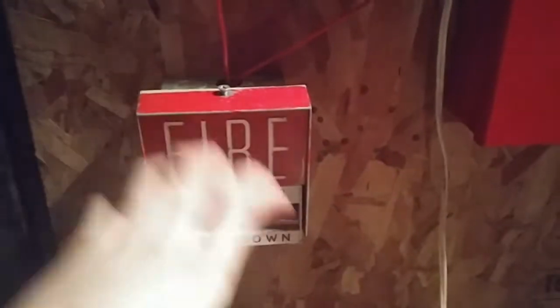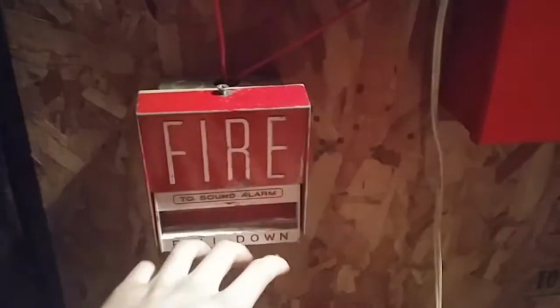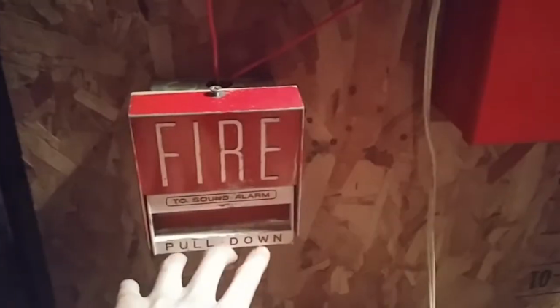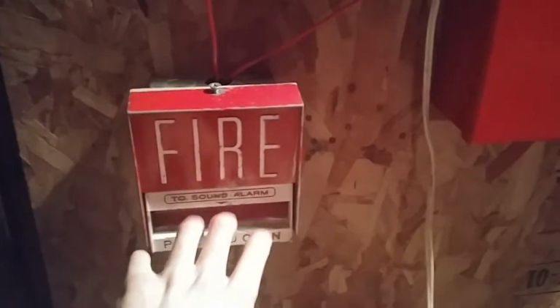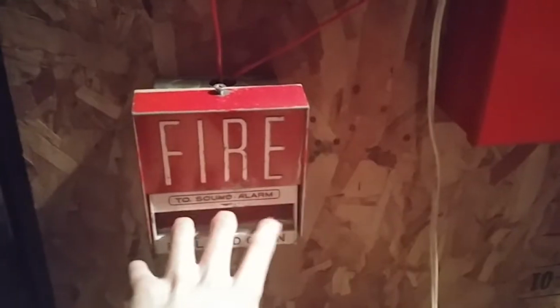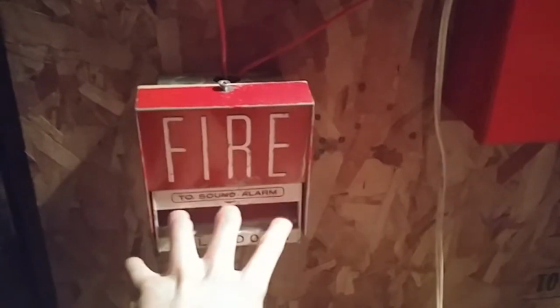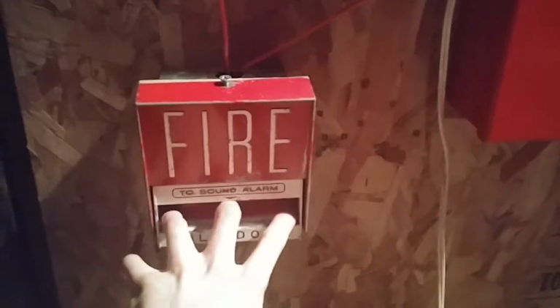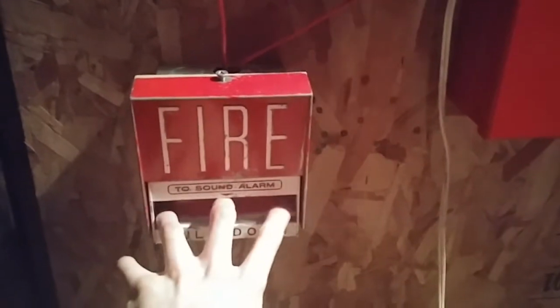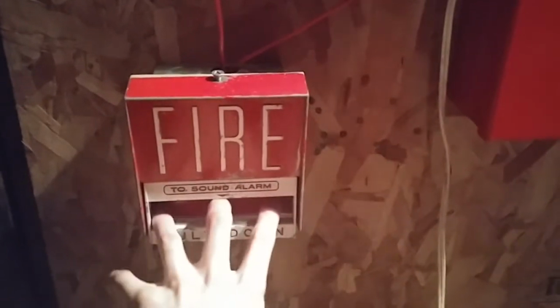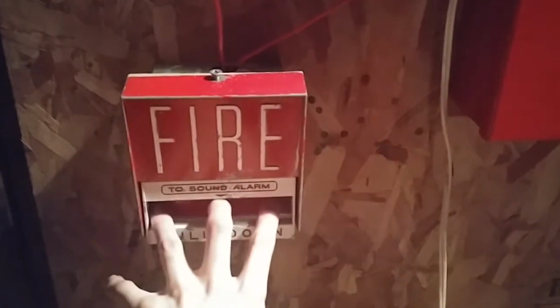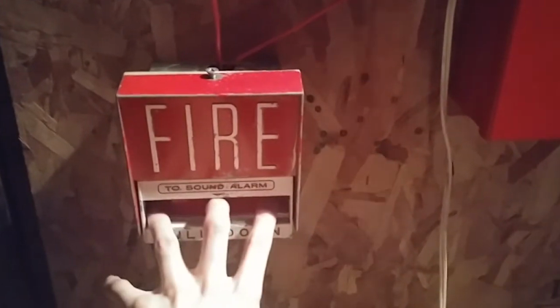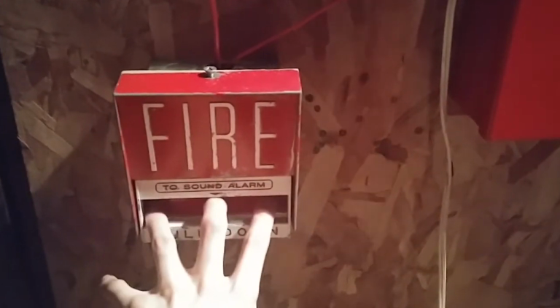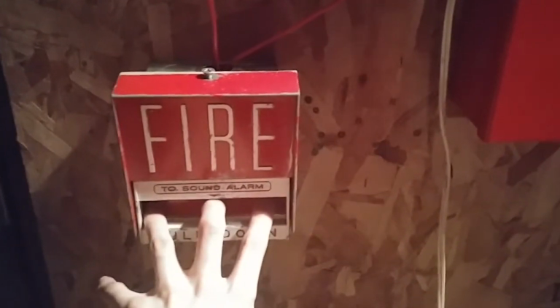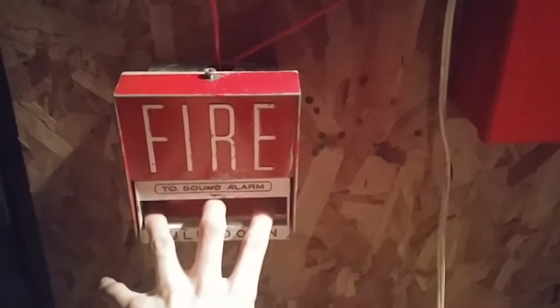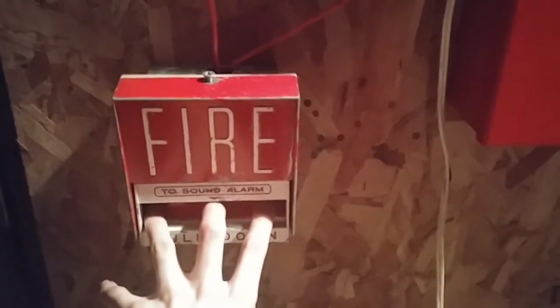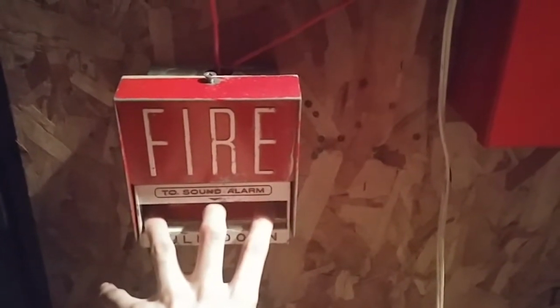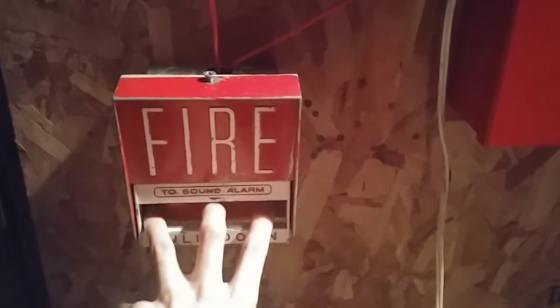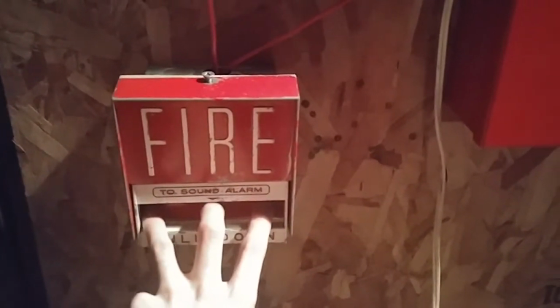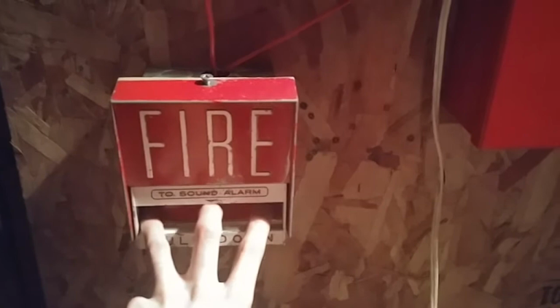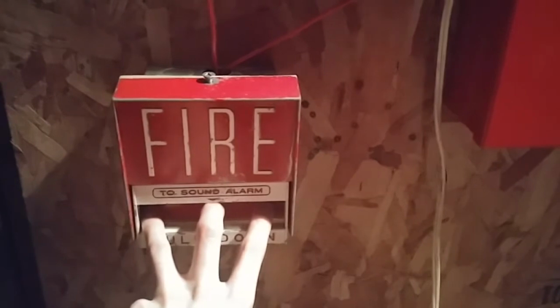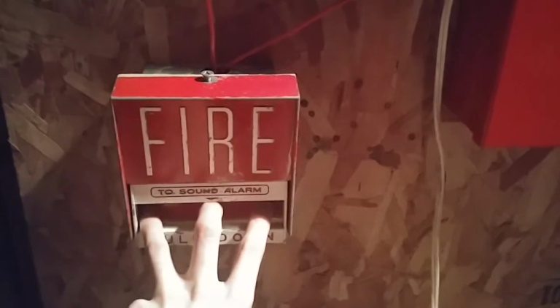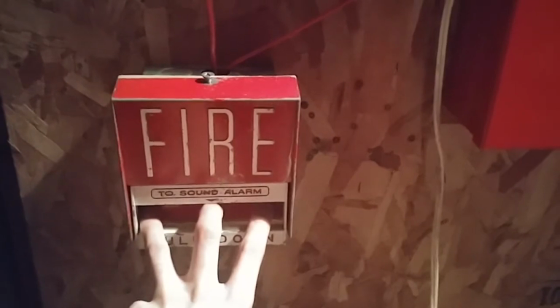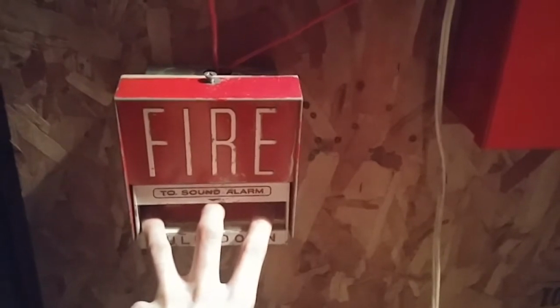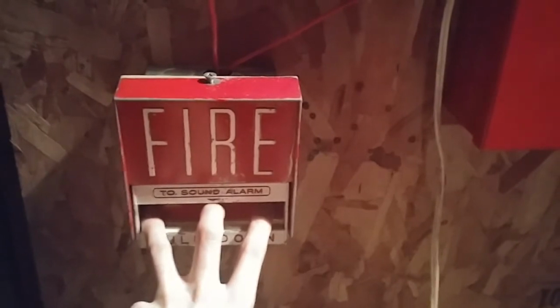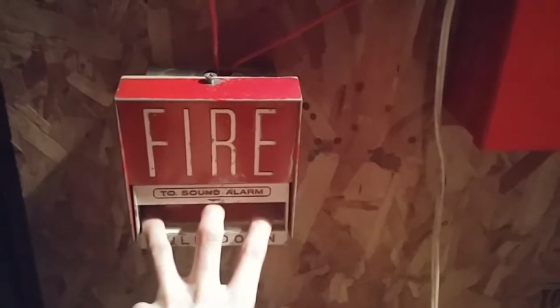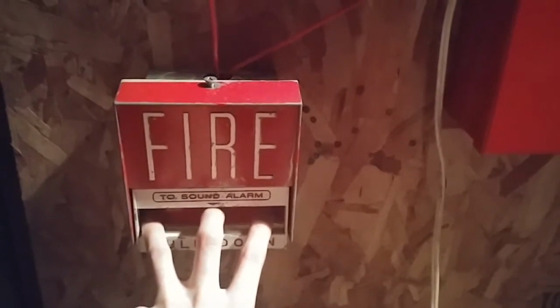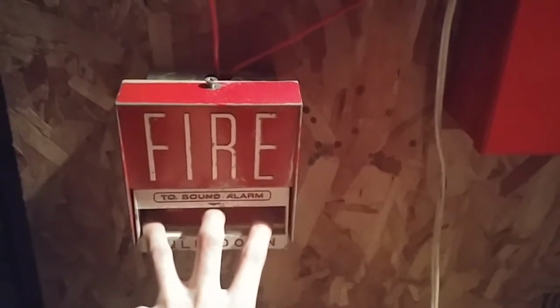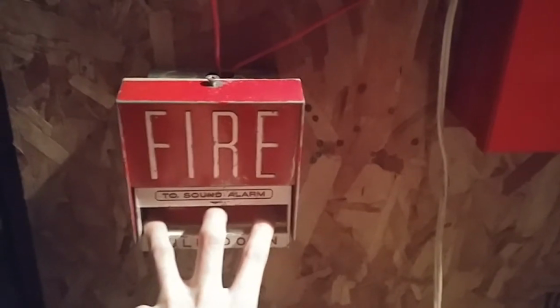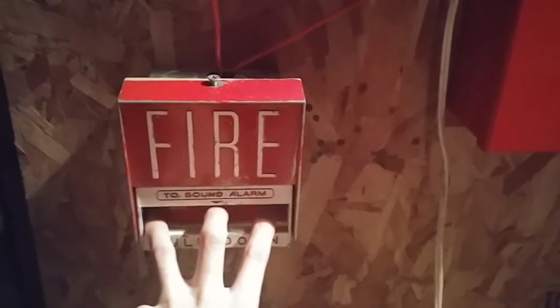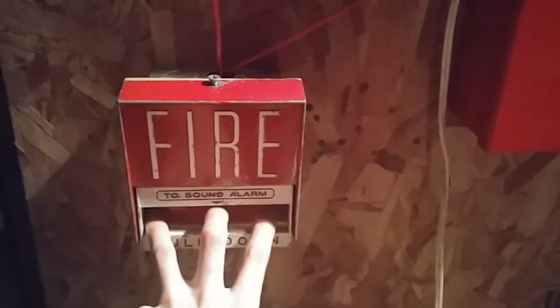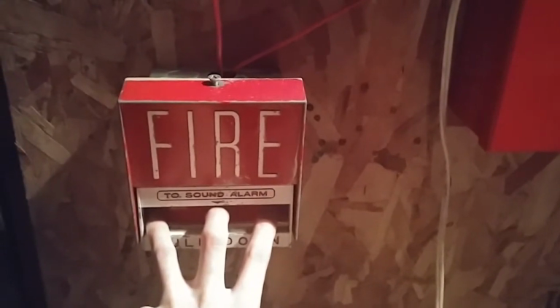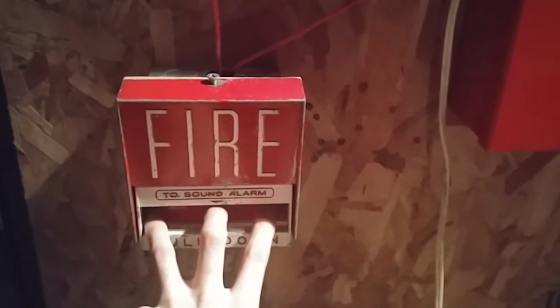Without further ado, let's go ahead and activate the system, starting off with the Firelight BG-6. If you have epilepsy, do not watch this. Here it goes.